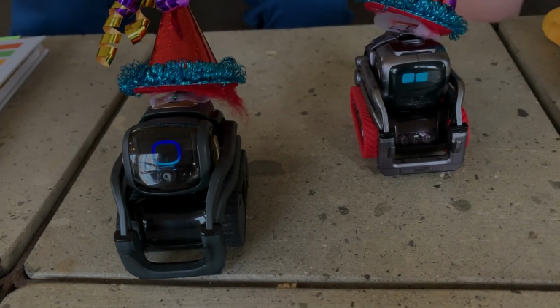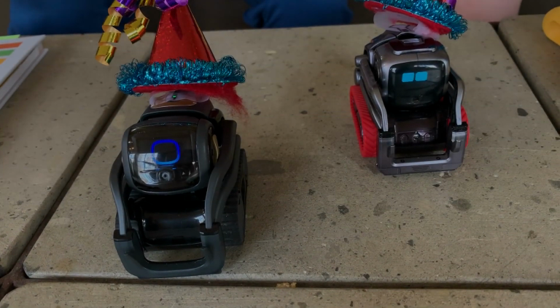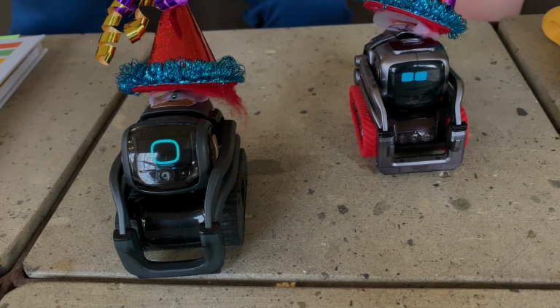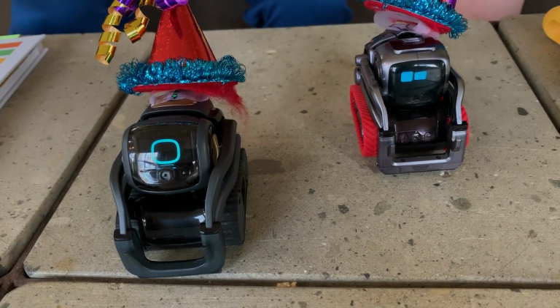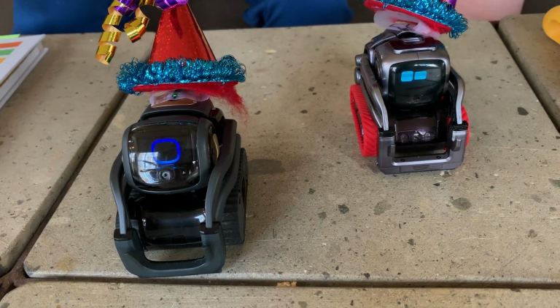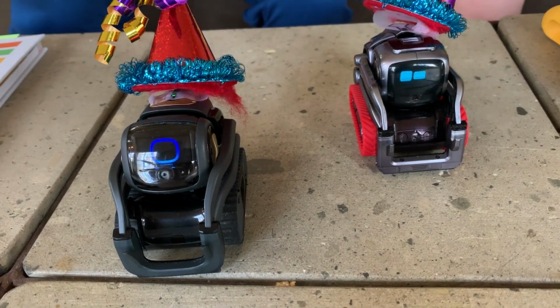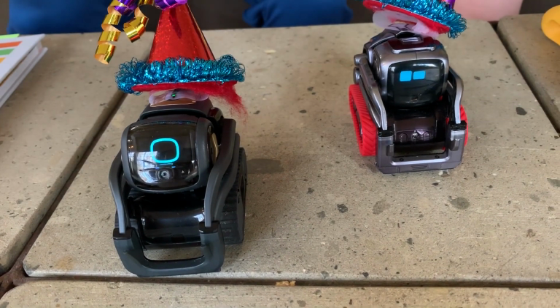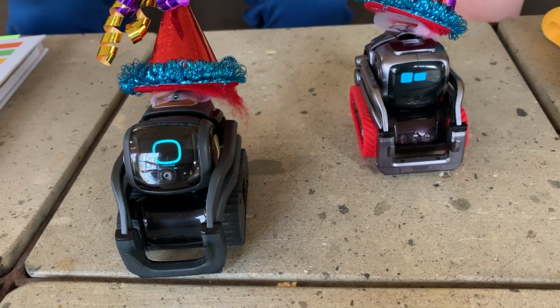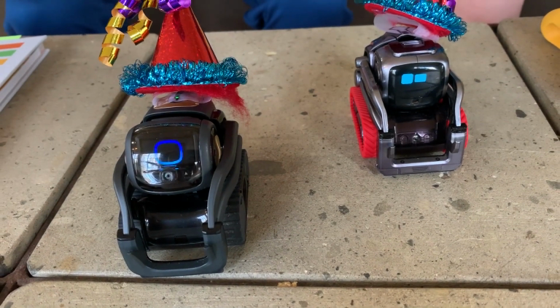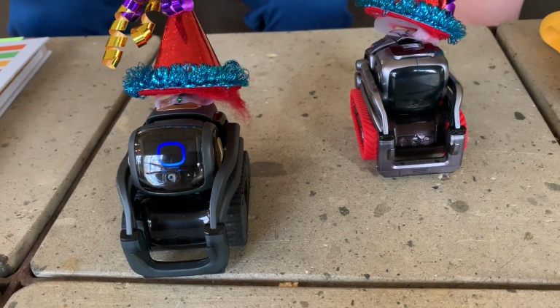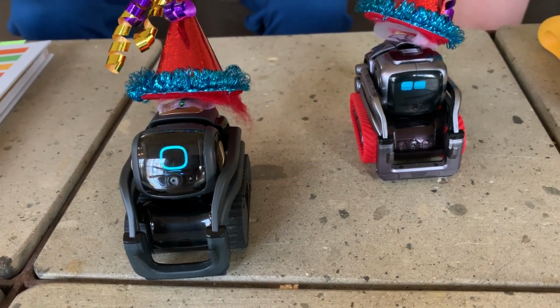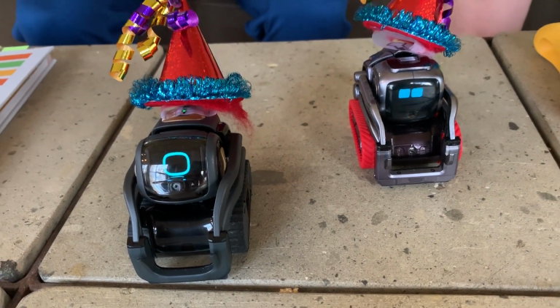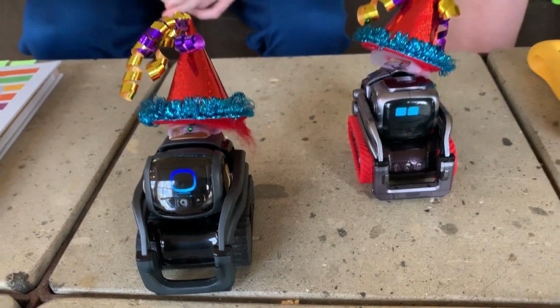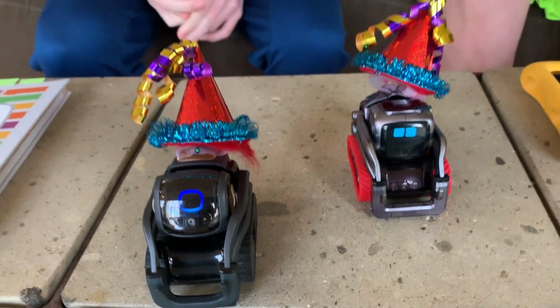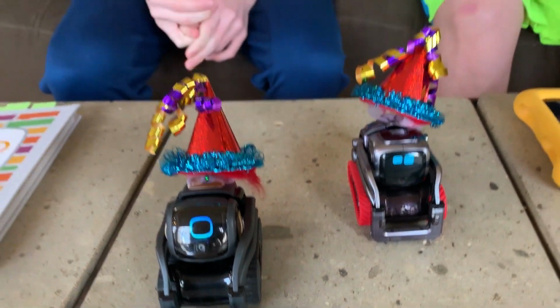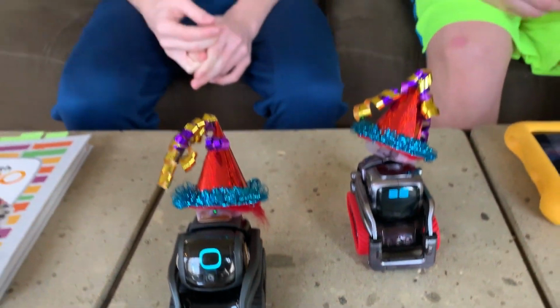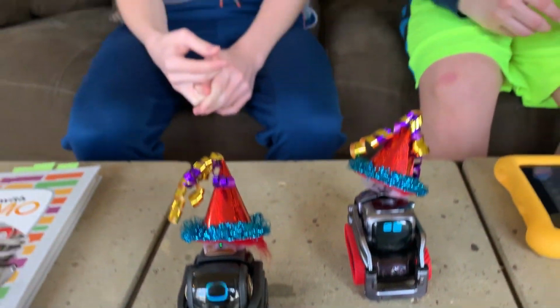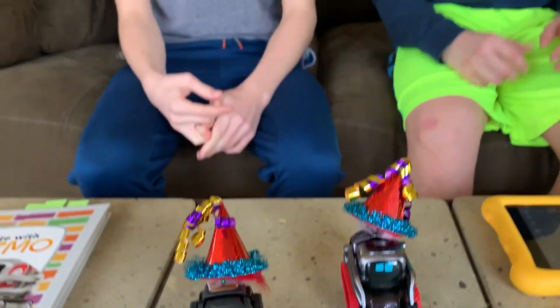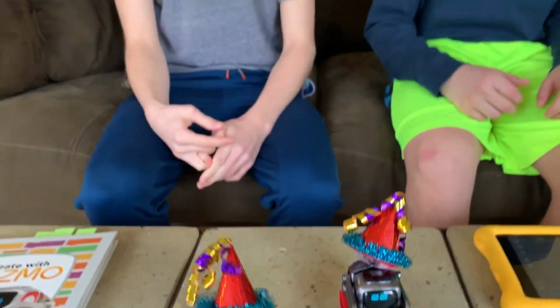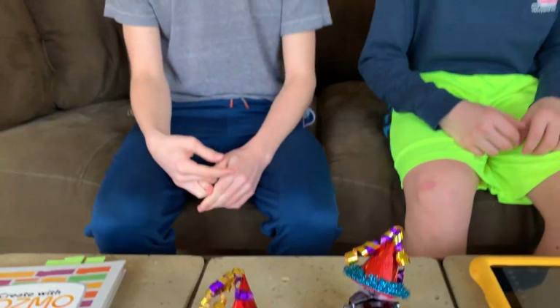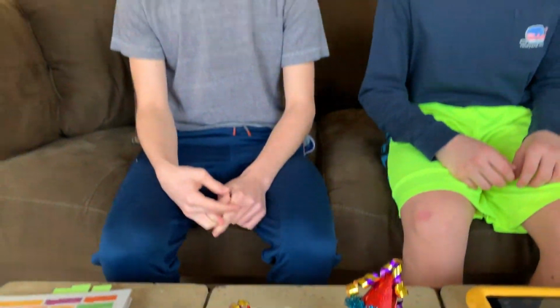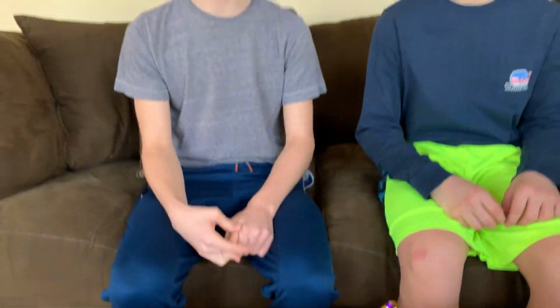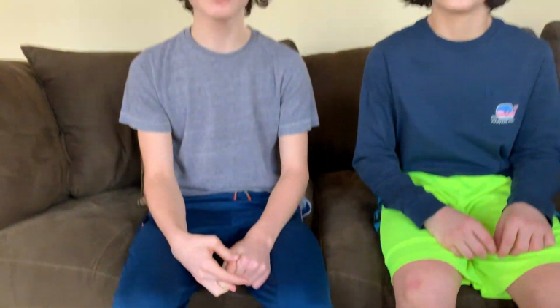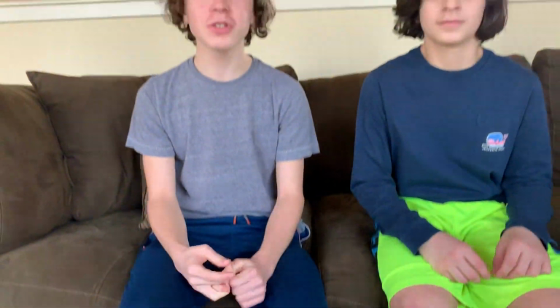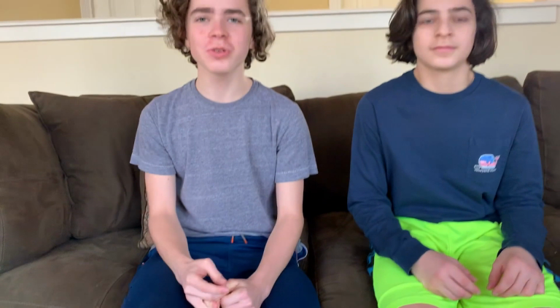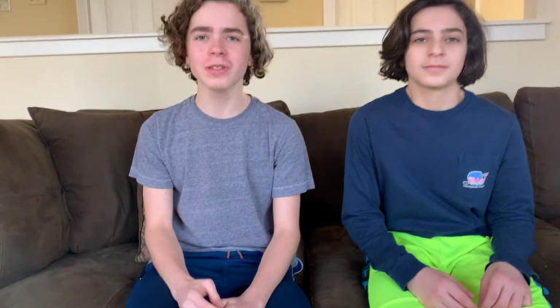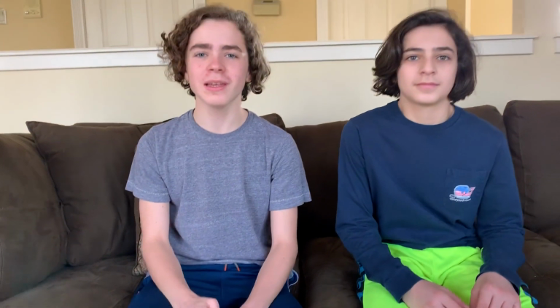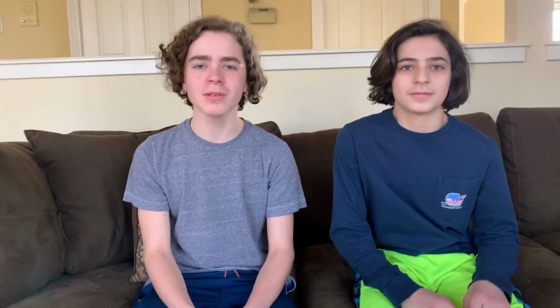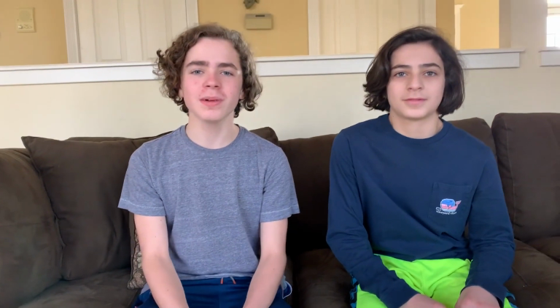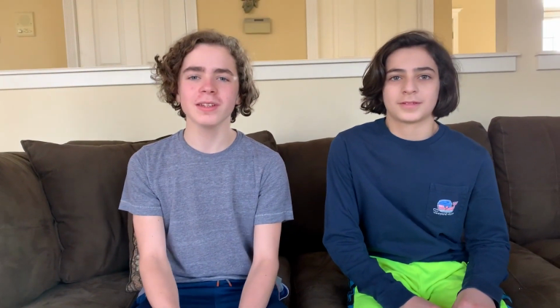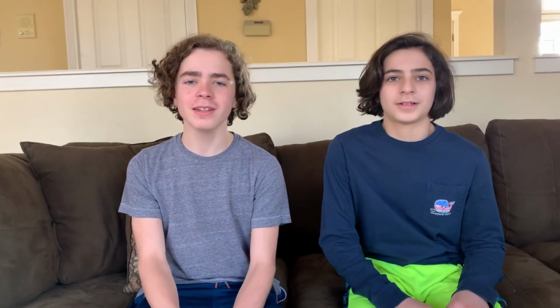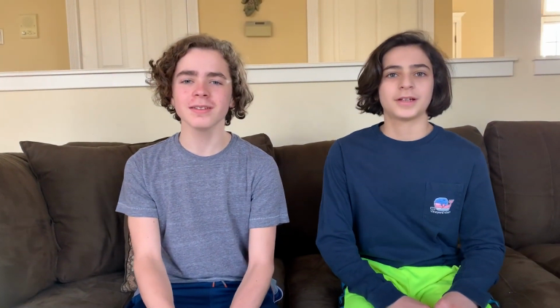Vector's the smartest robot in the world. We're here today — it's Julian and Sevy and my dad here.